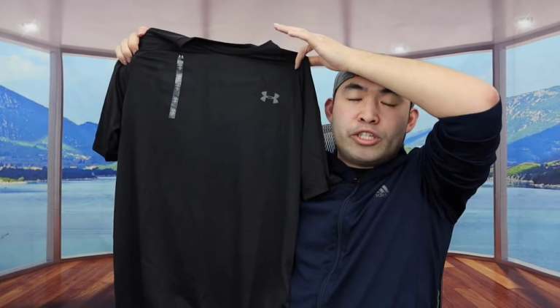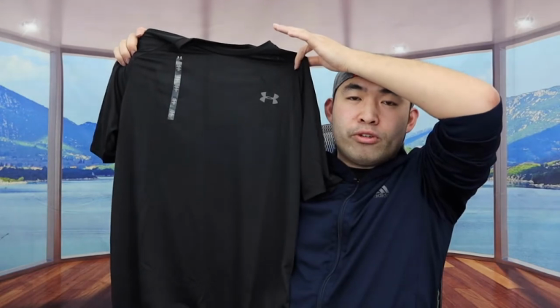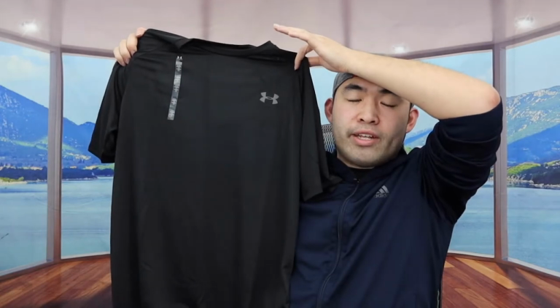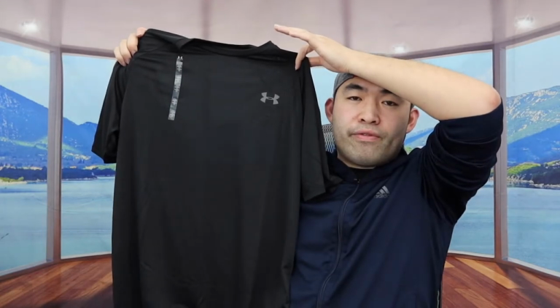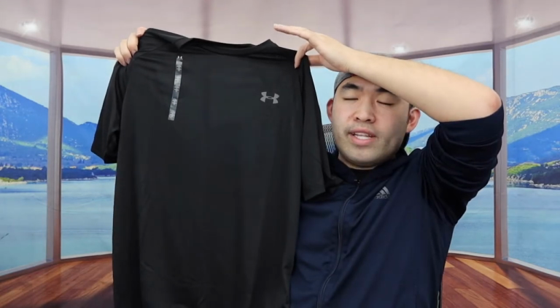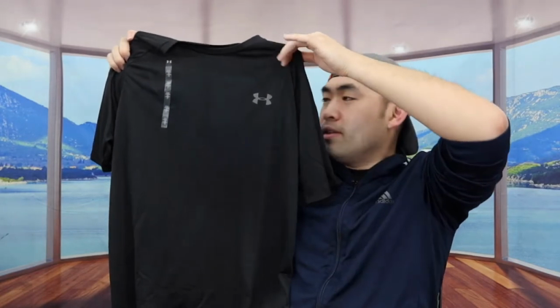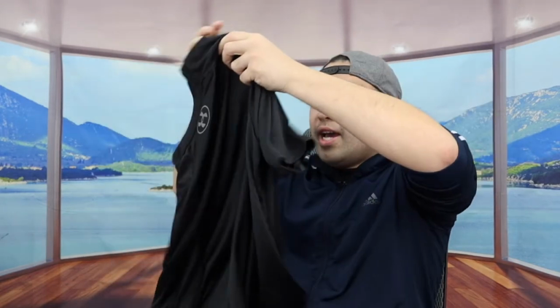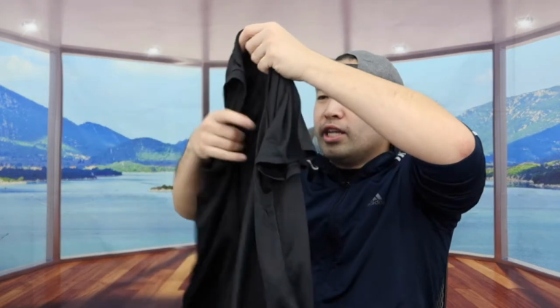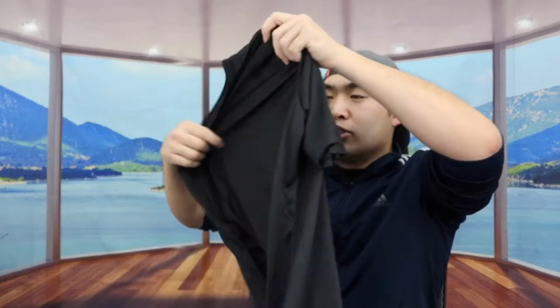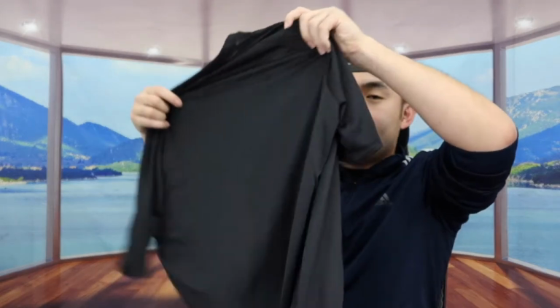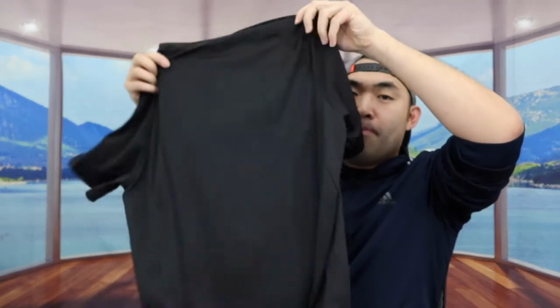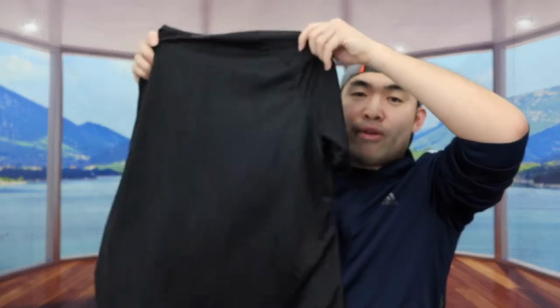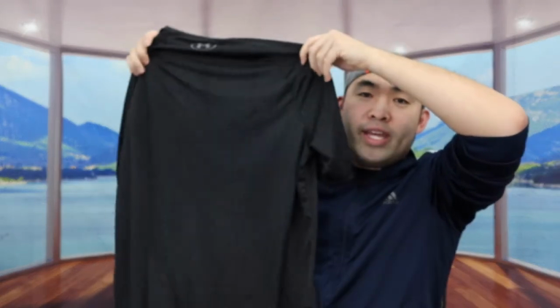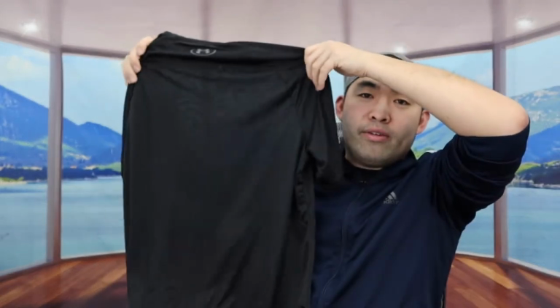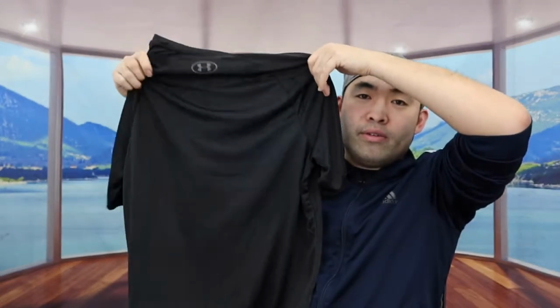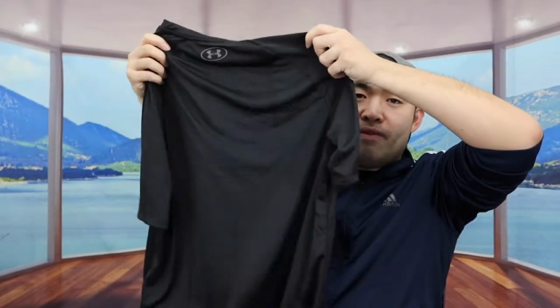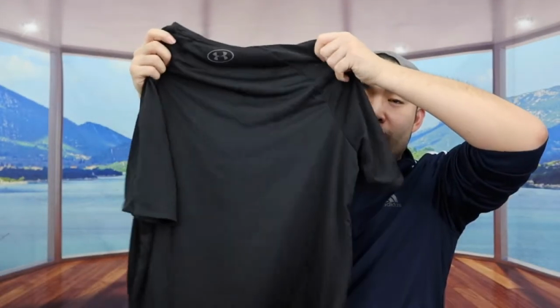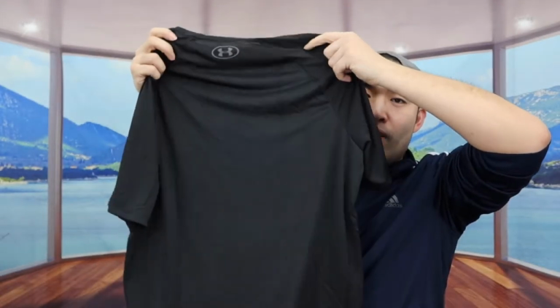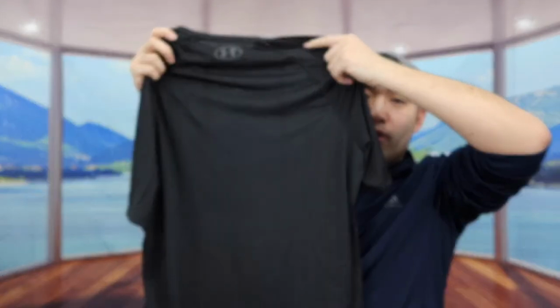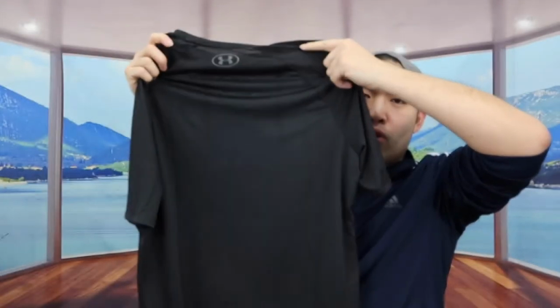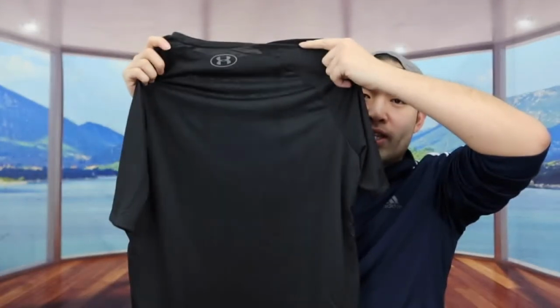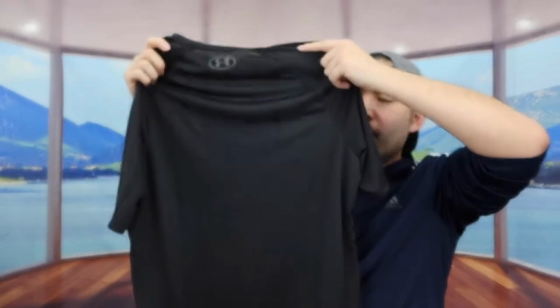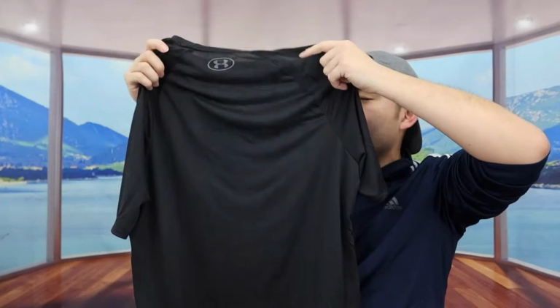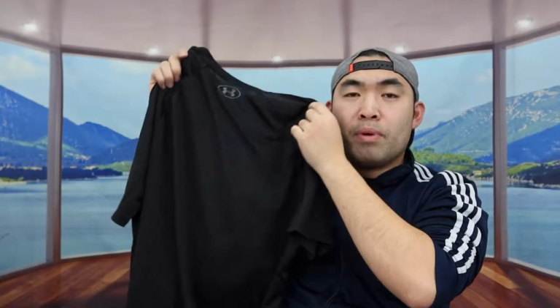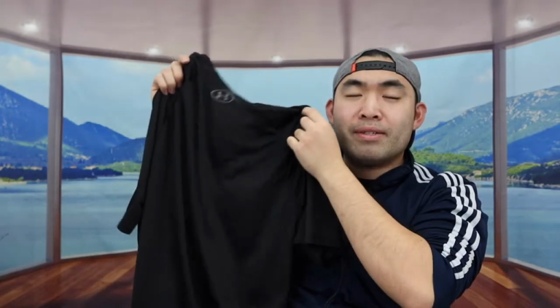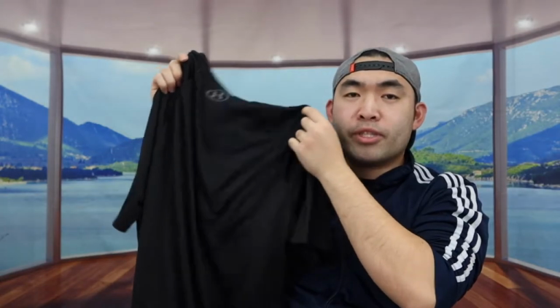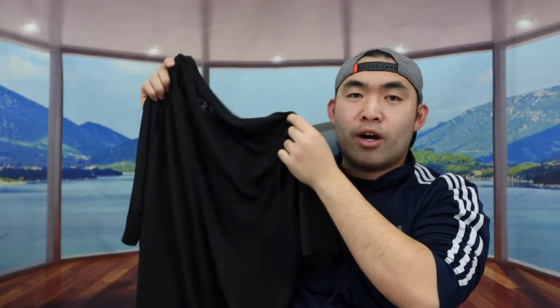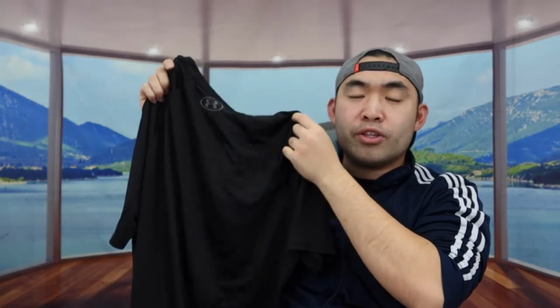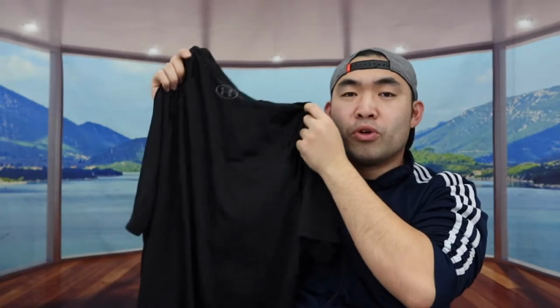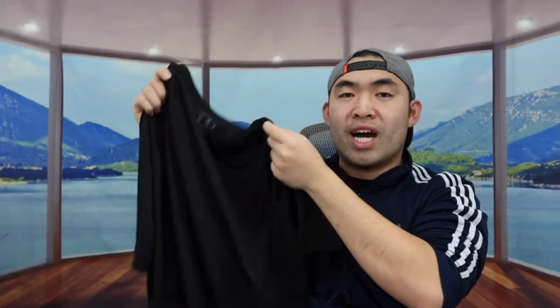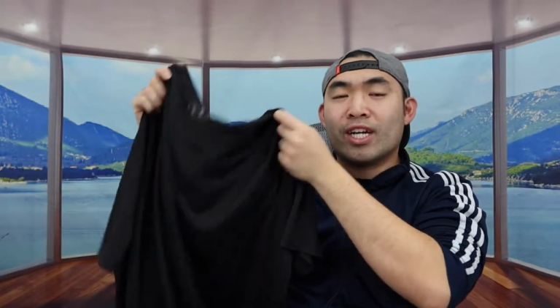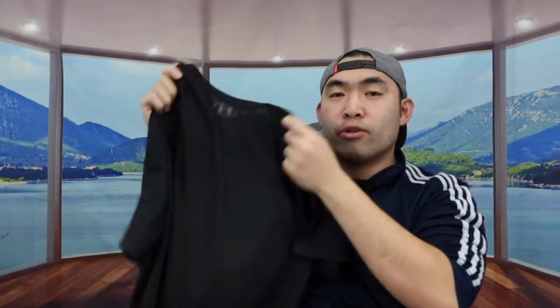This is what the t-shirt looks like in the front, and in the back you can see they have the logo right there. Let me actually put this on to show you guys what it looks like.